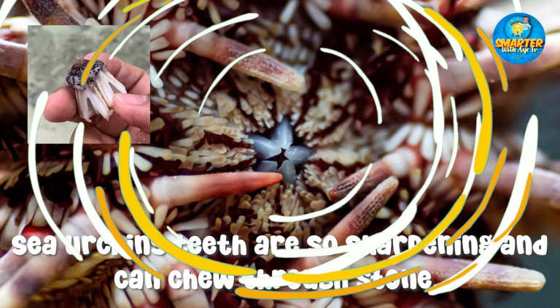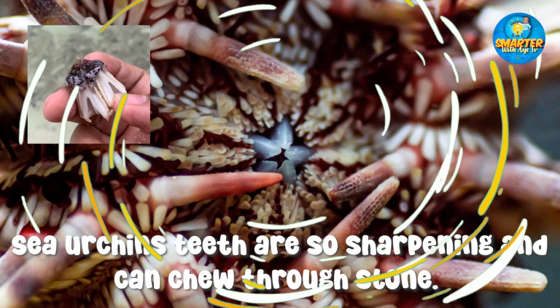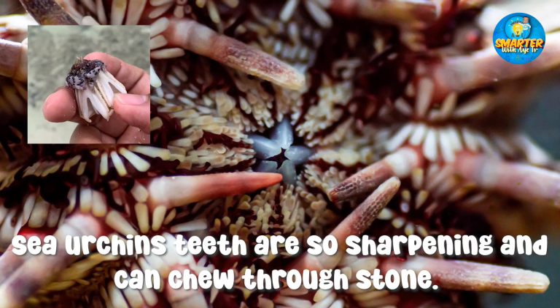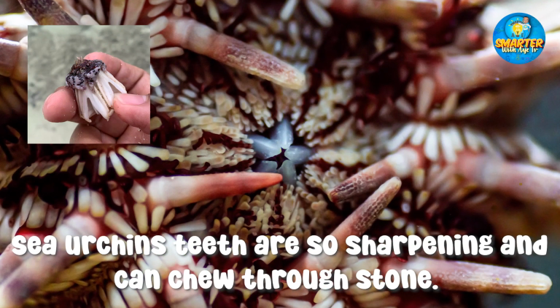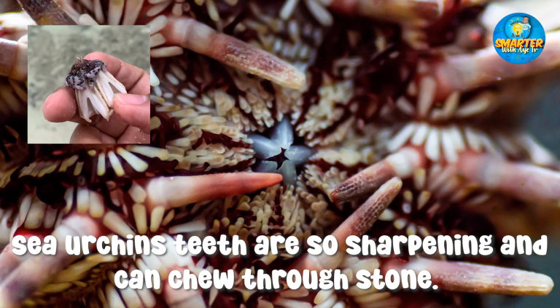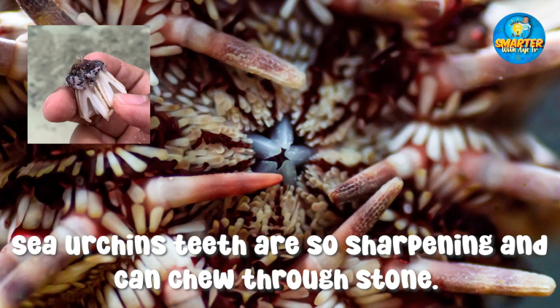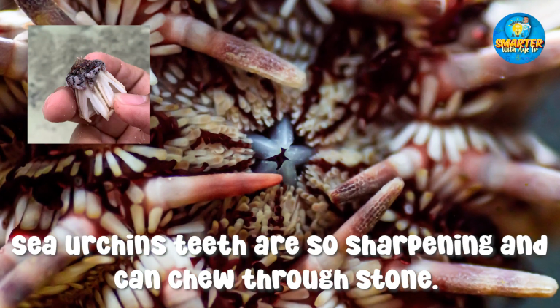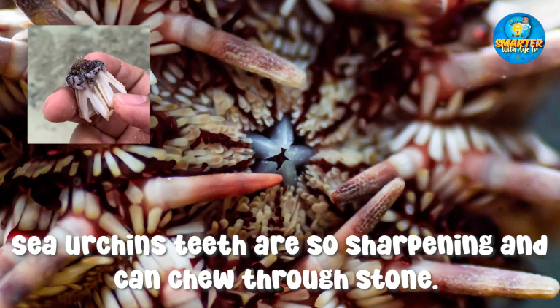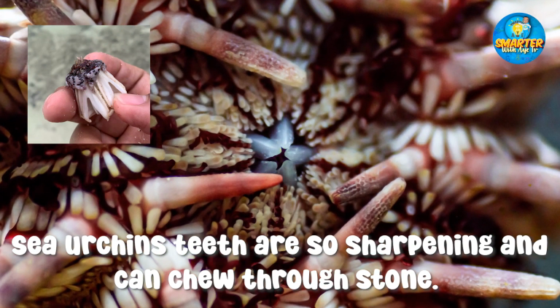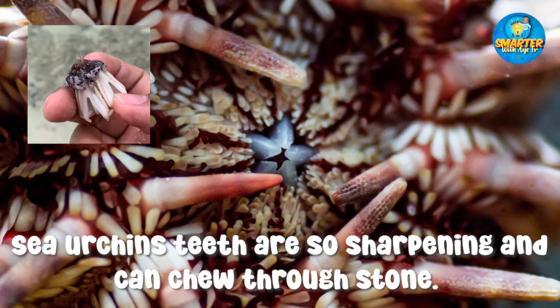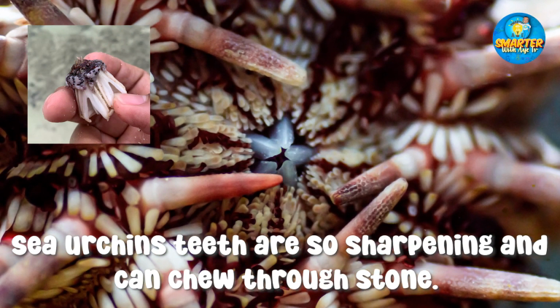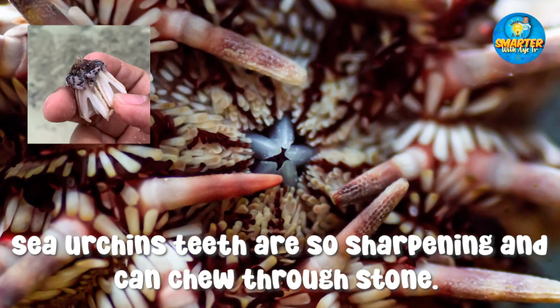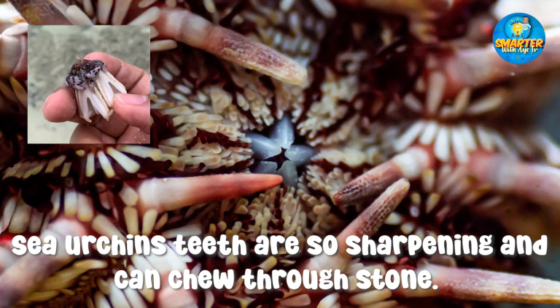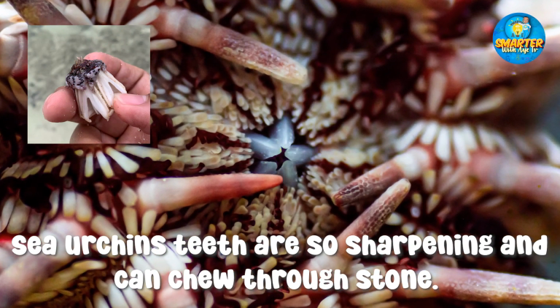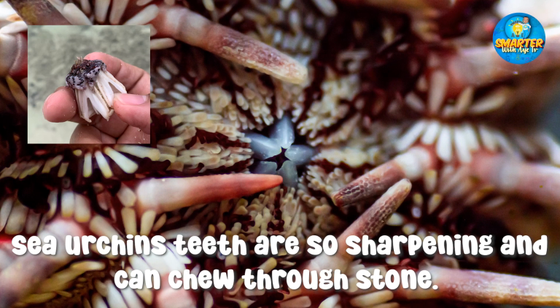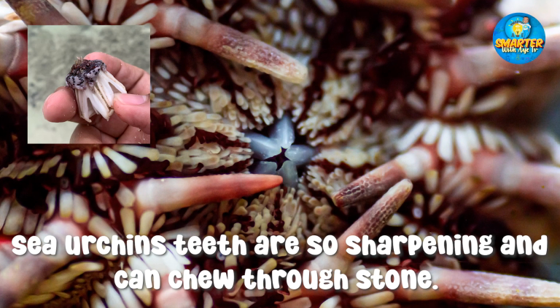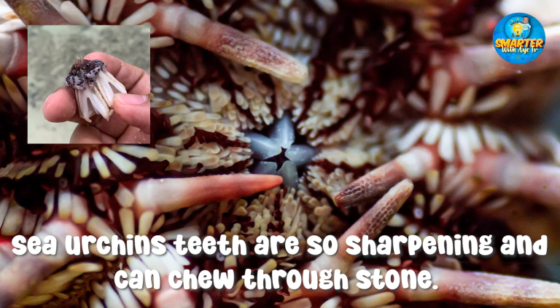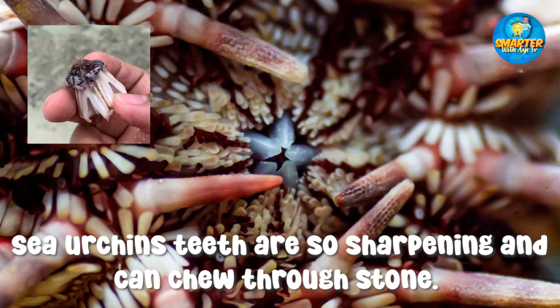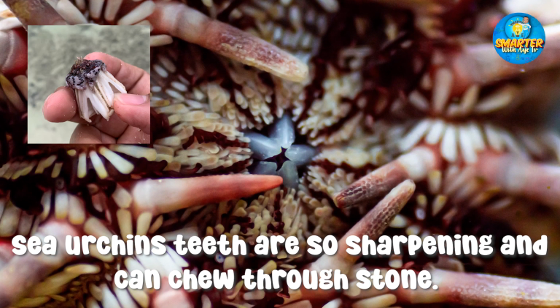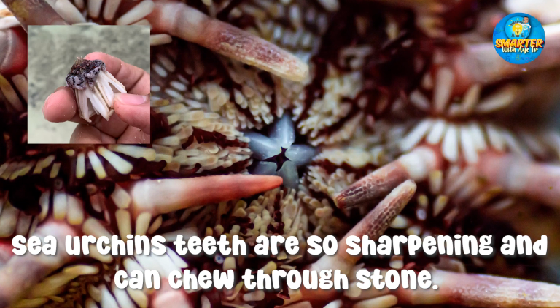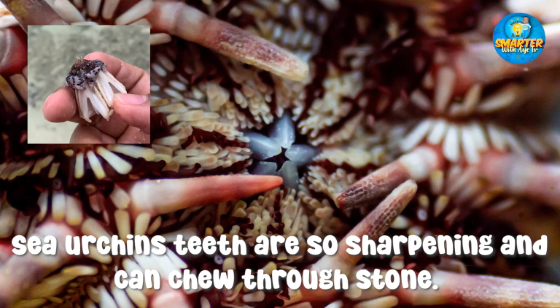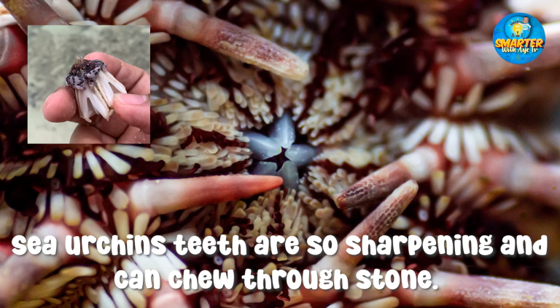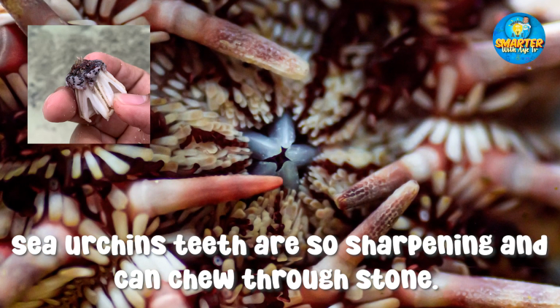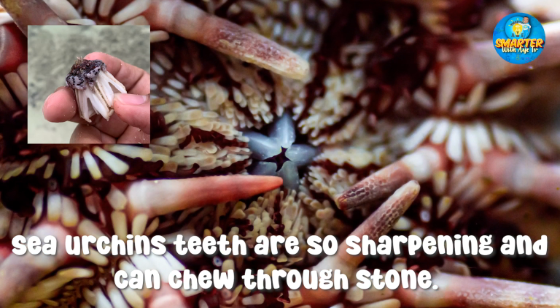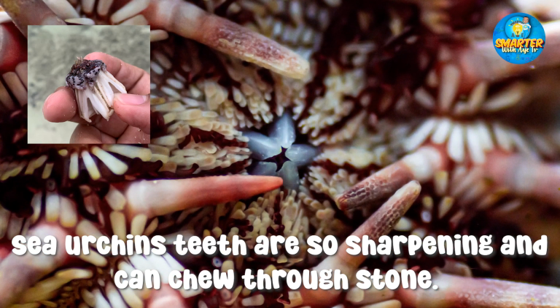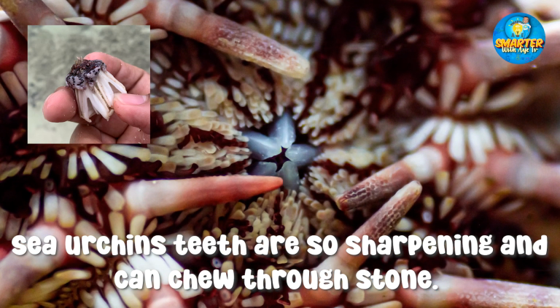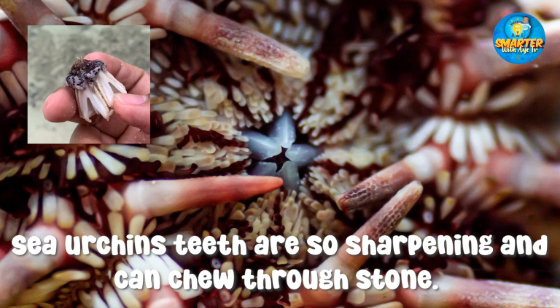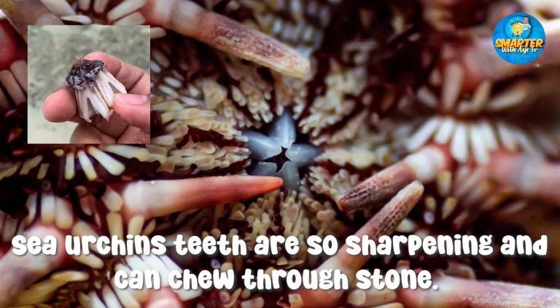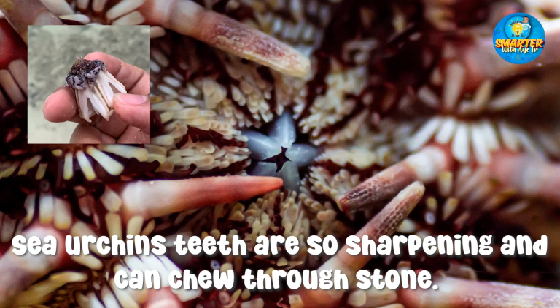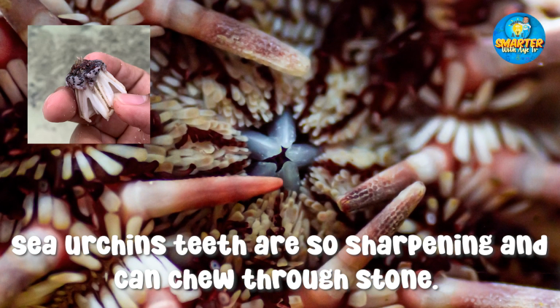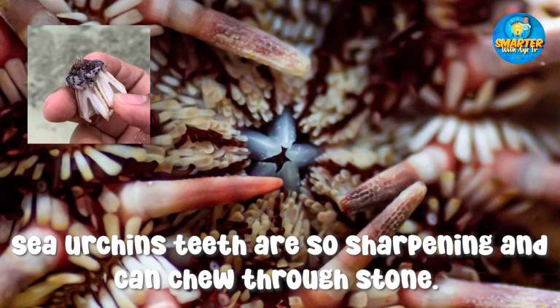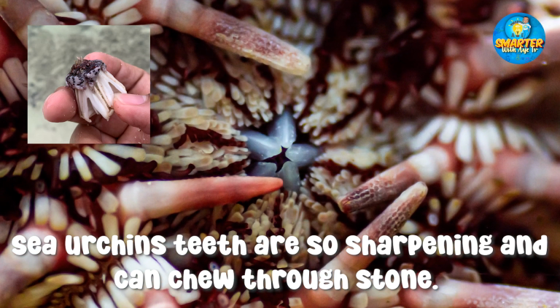Sea urchins' teeth are self-sharpening and can chew through stone.